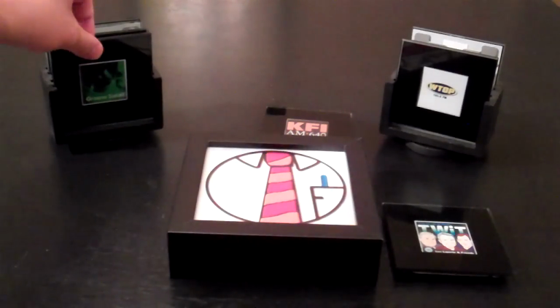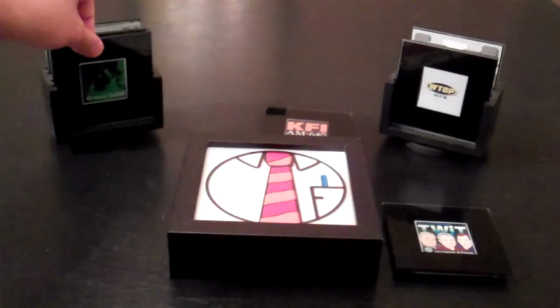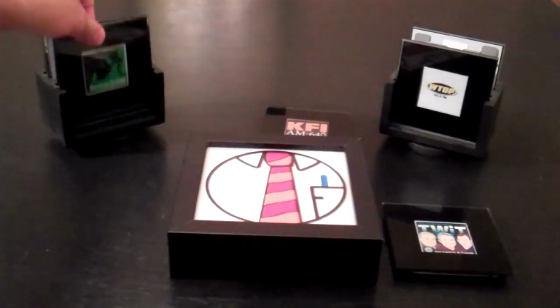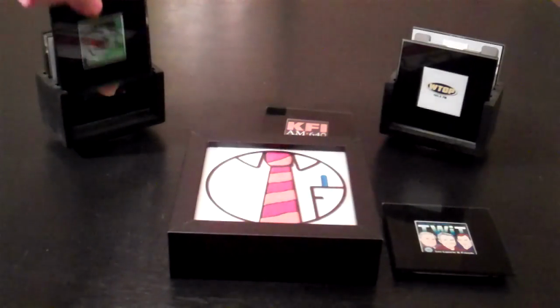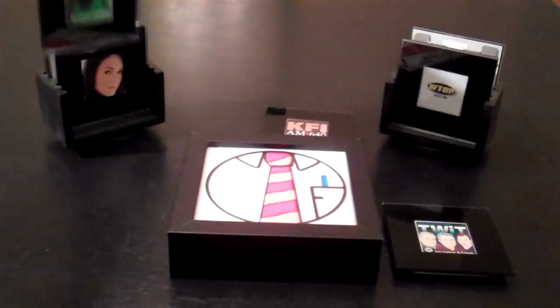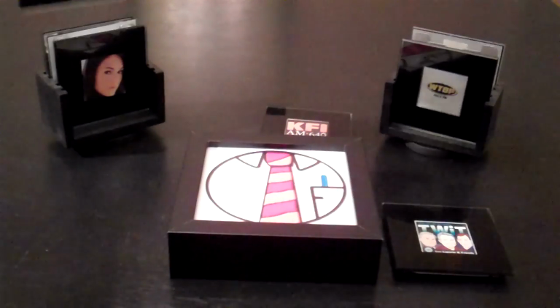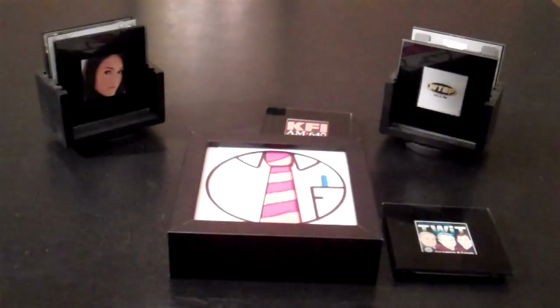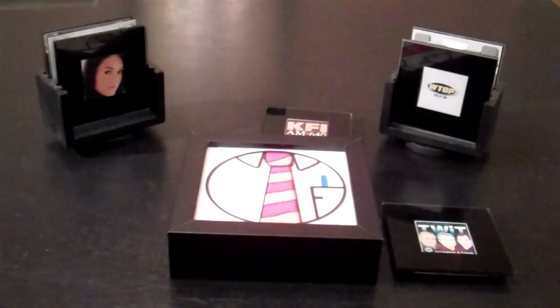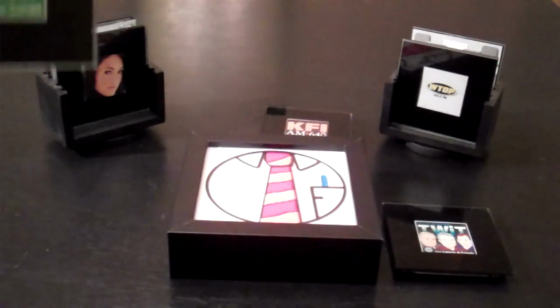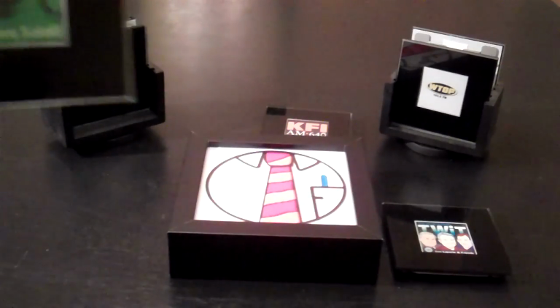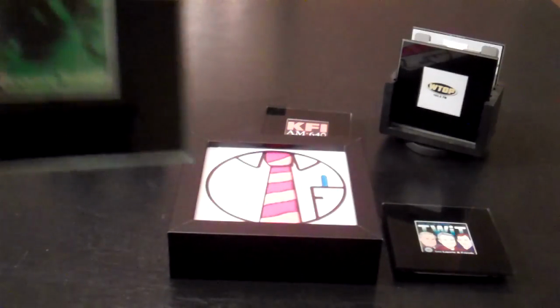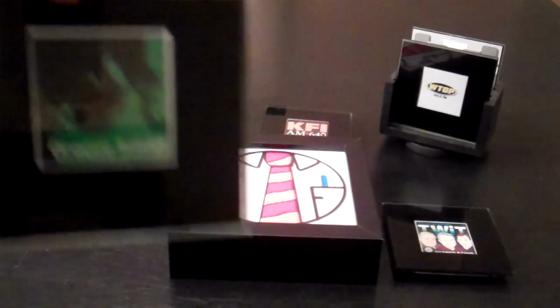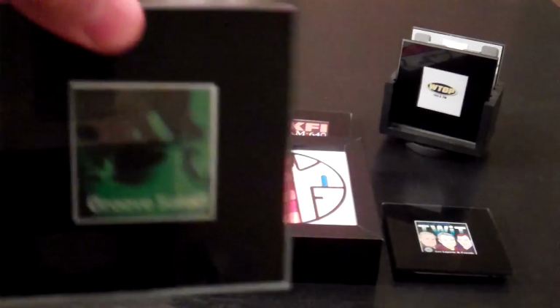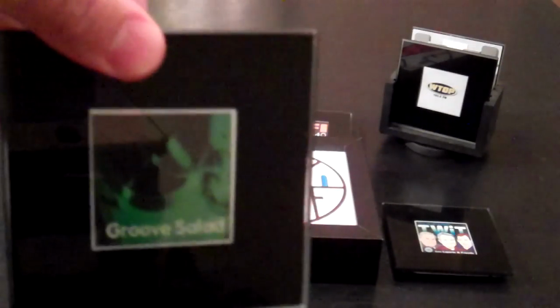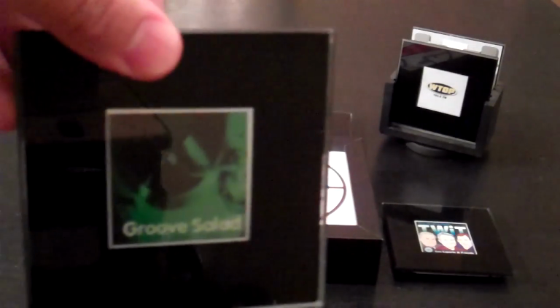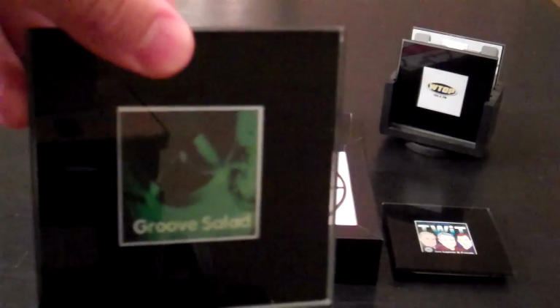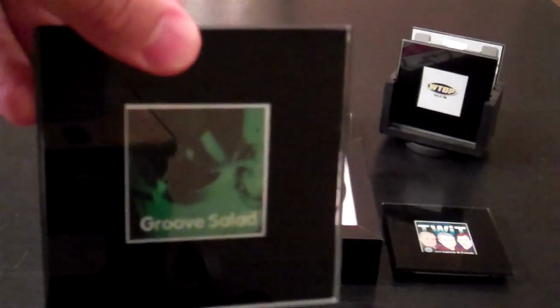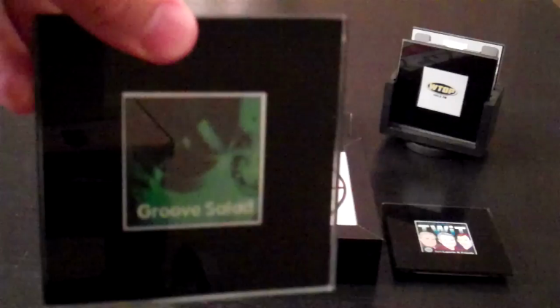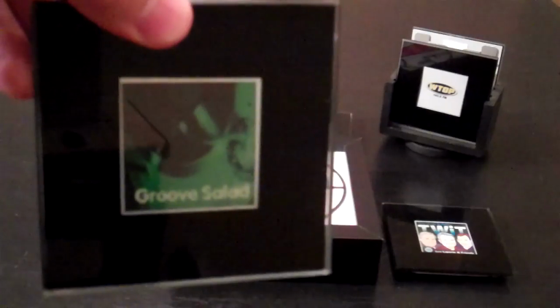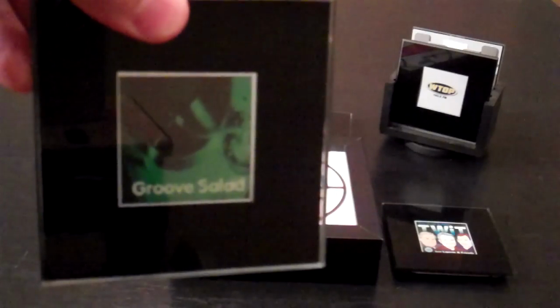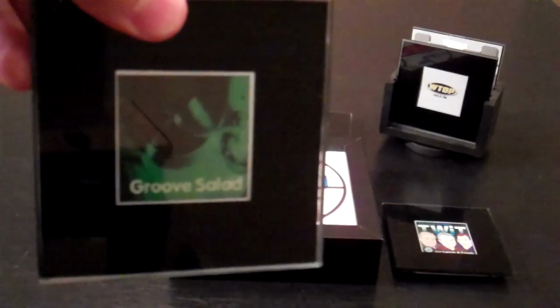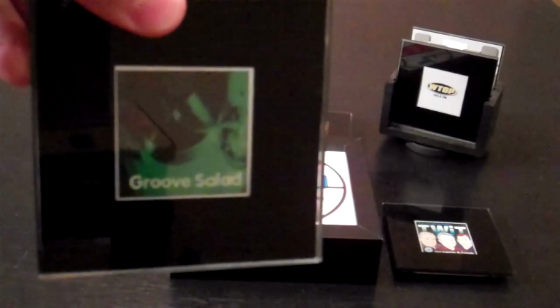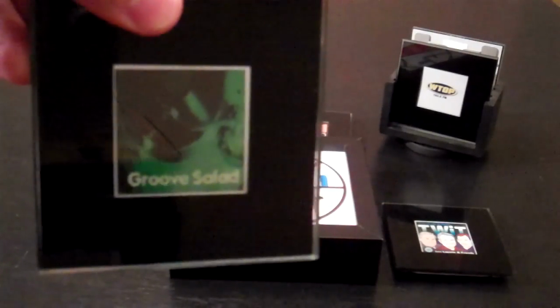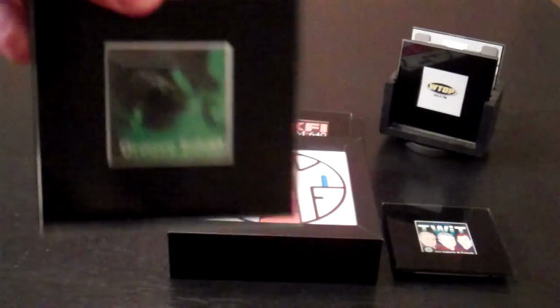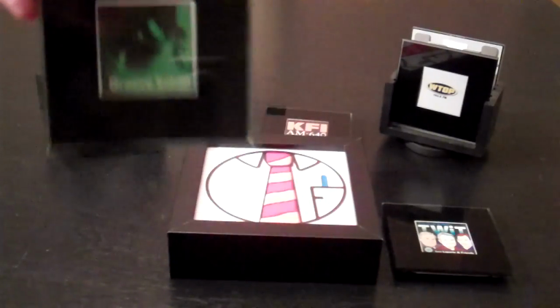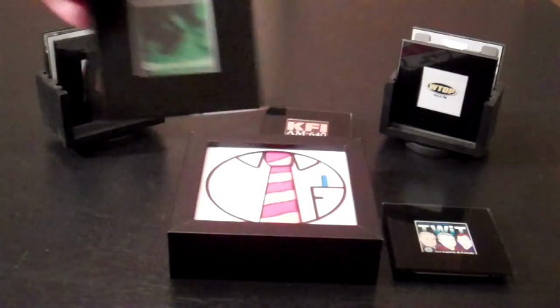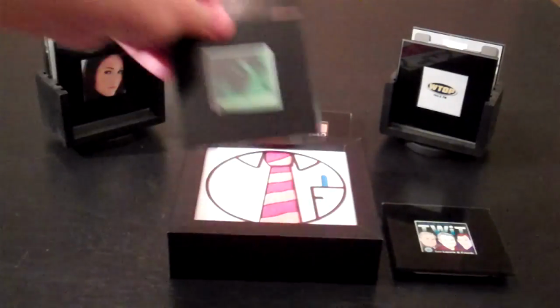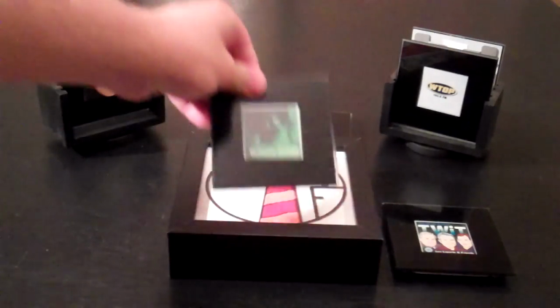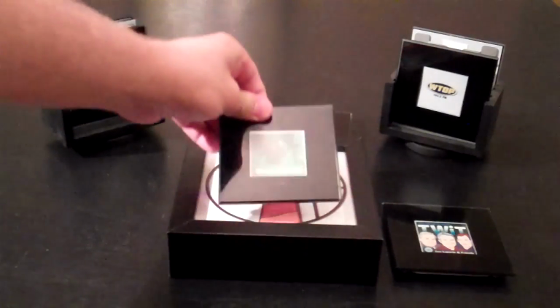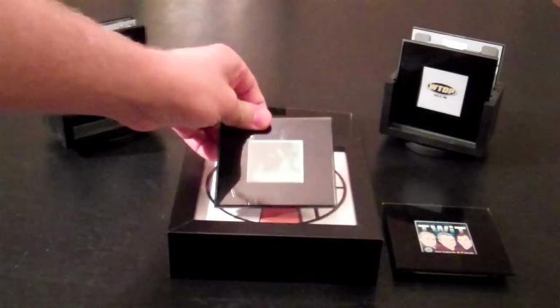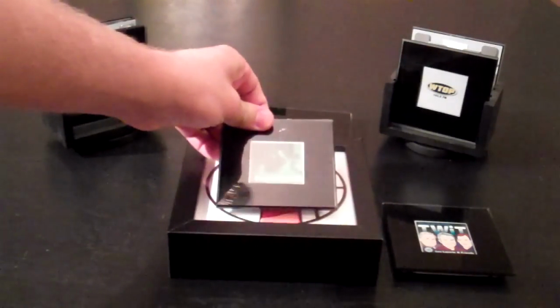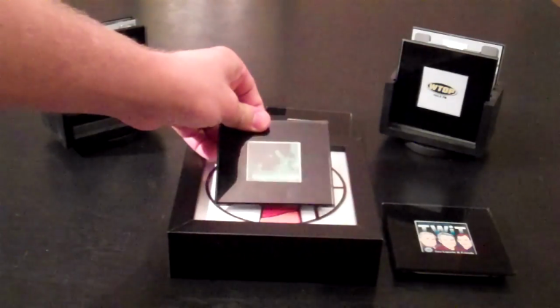Of course, there are radio stations that are online as well. Here's Groove Salad from Soma FM.